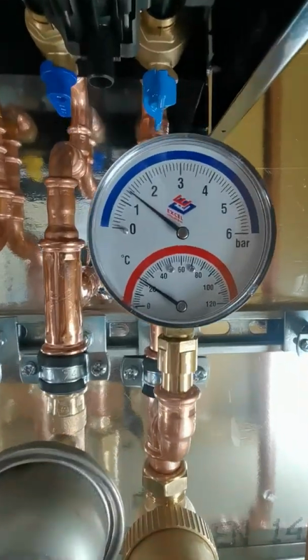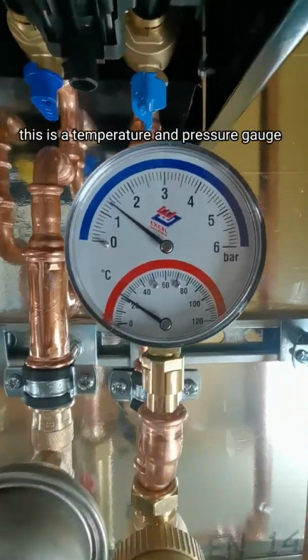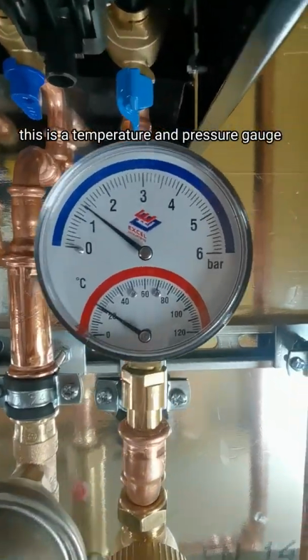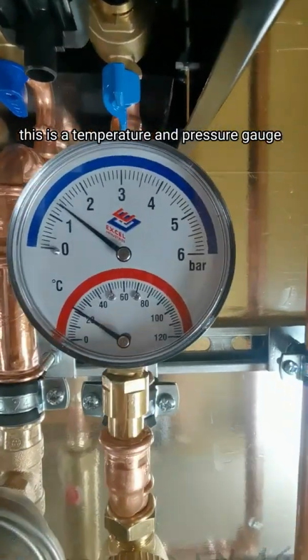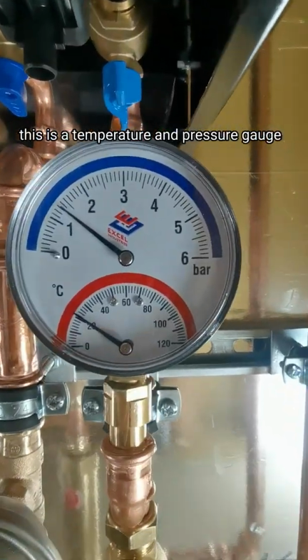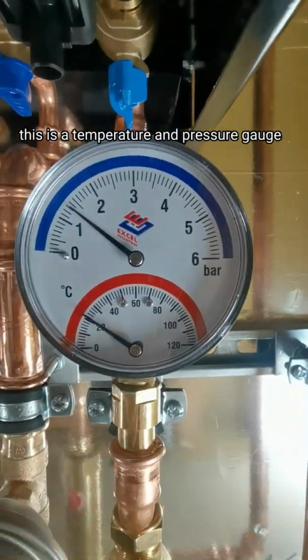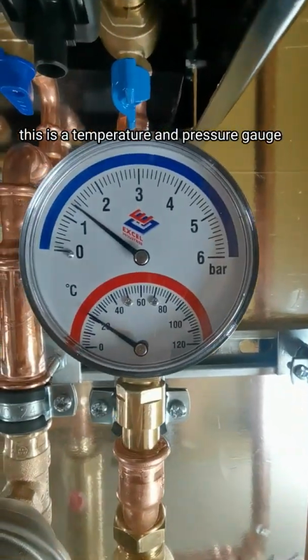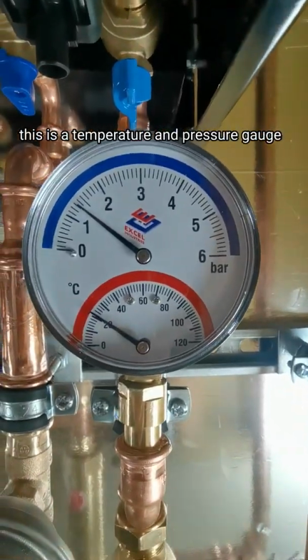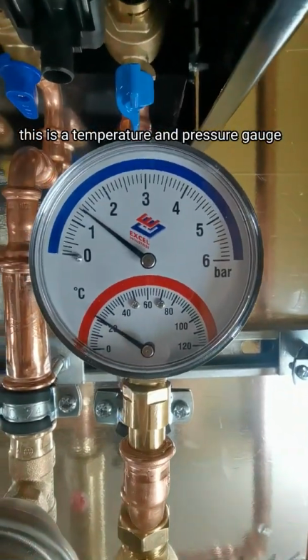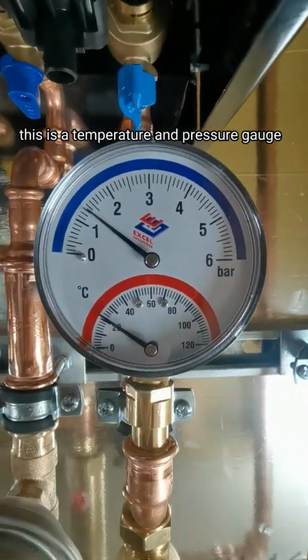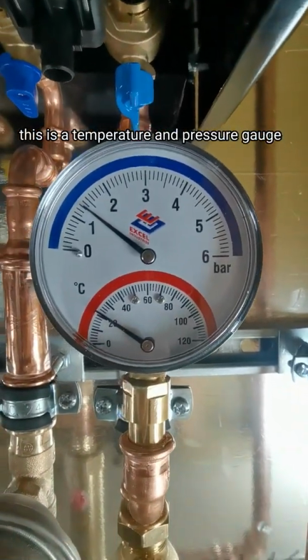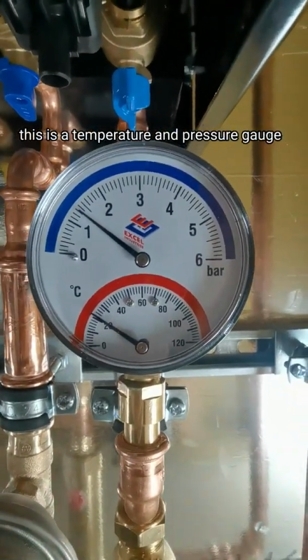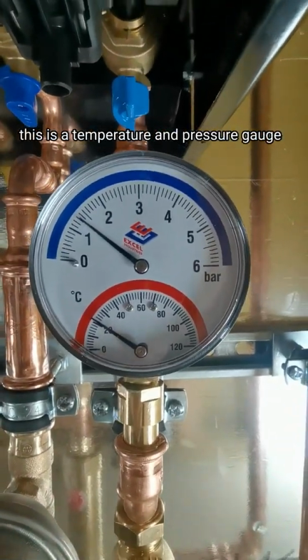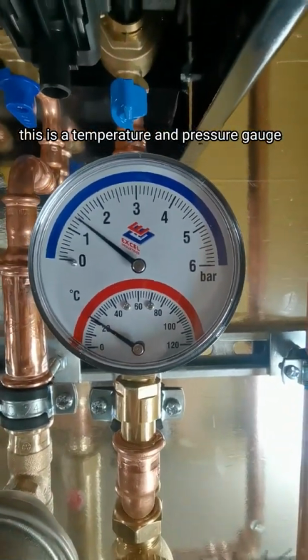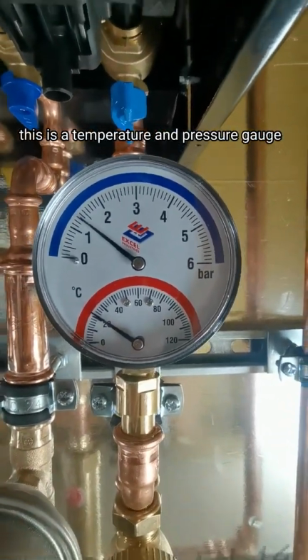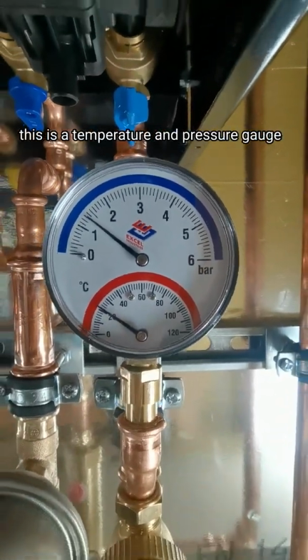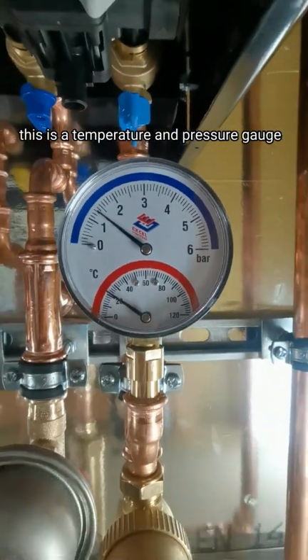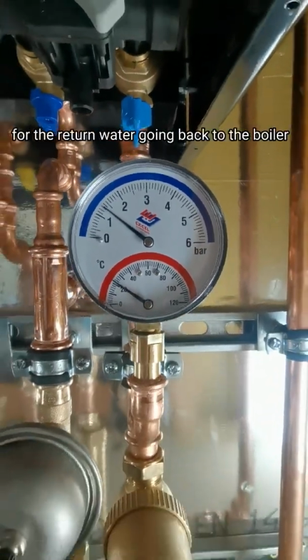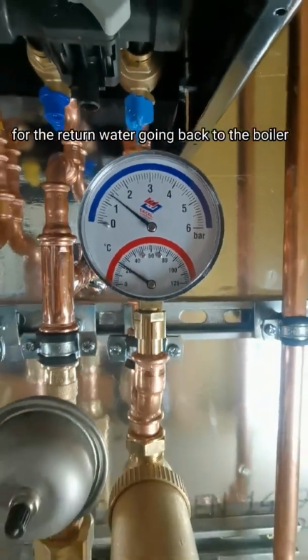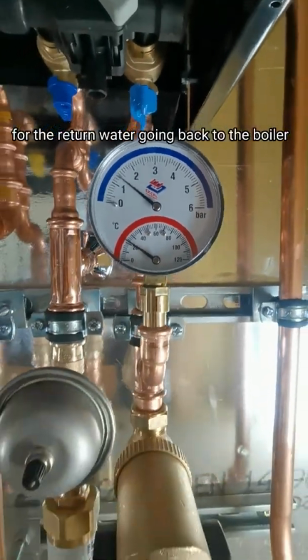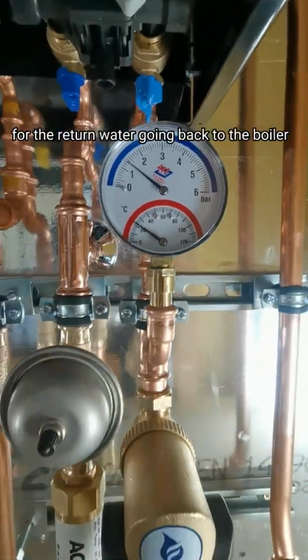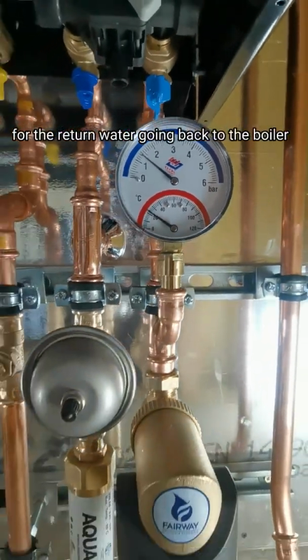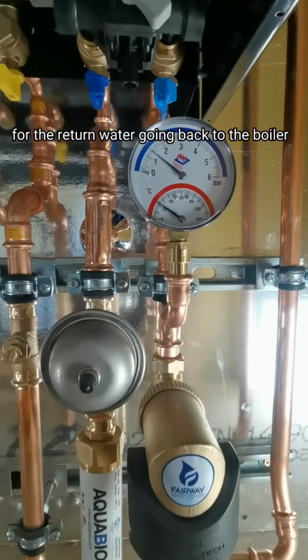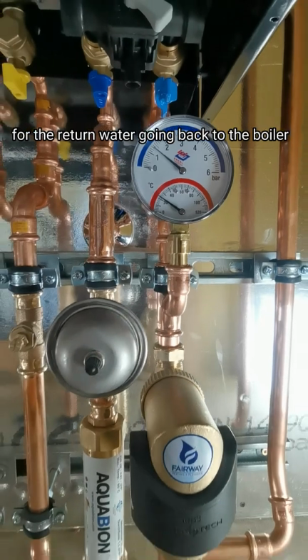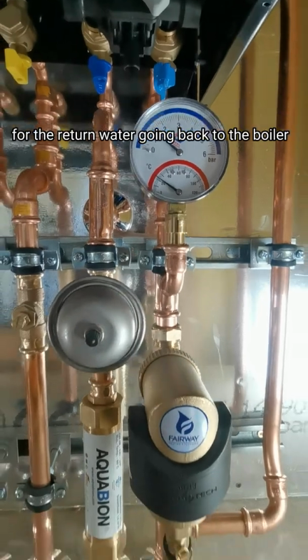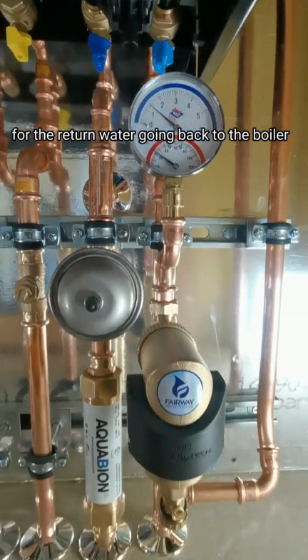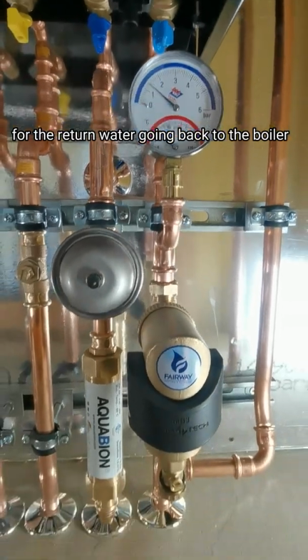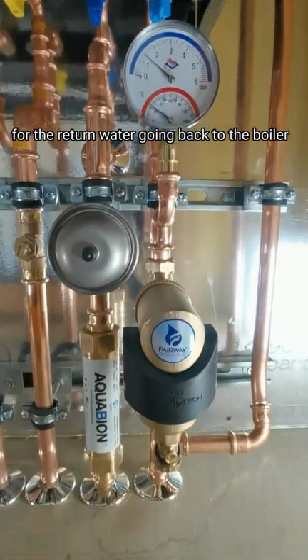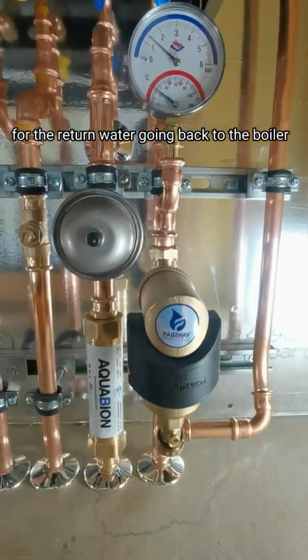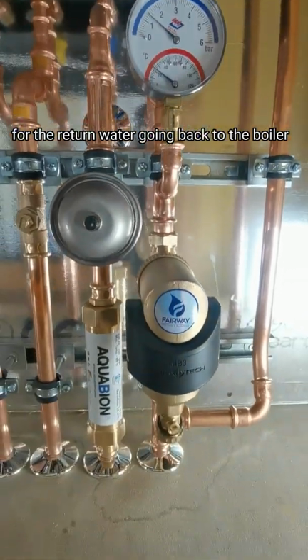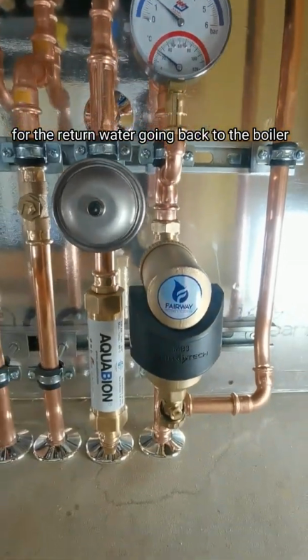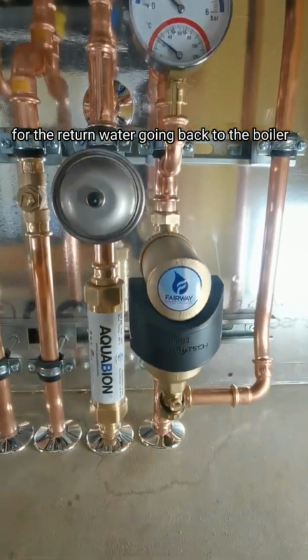This is a temperature and pressure gauge for the return water going back to the boiler.